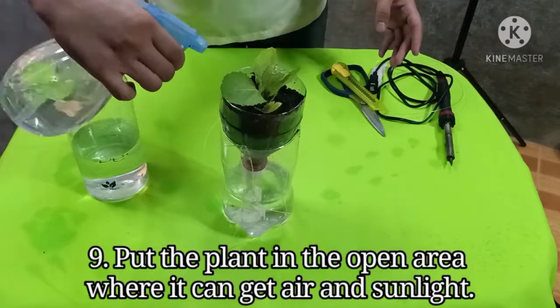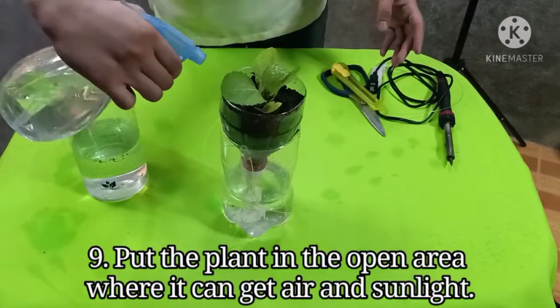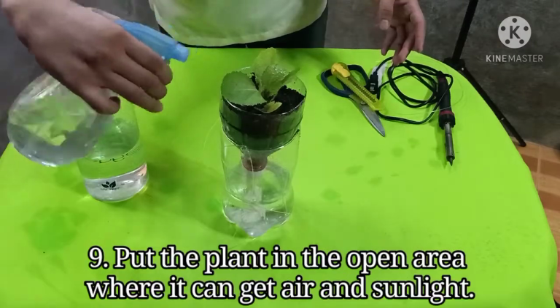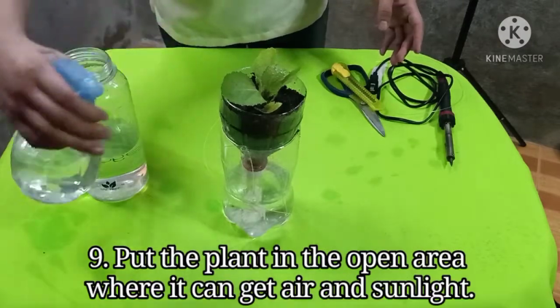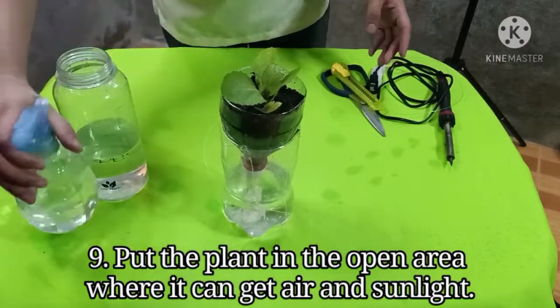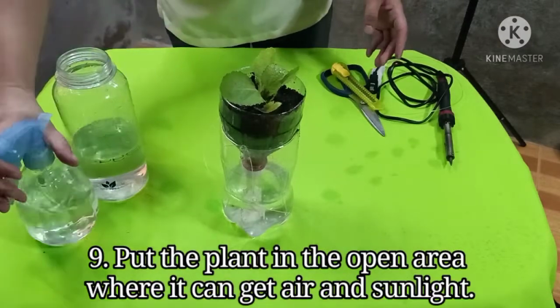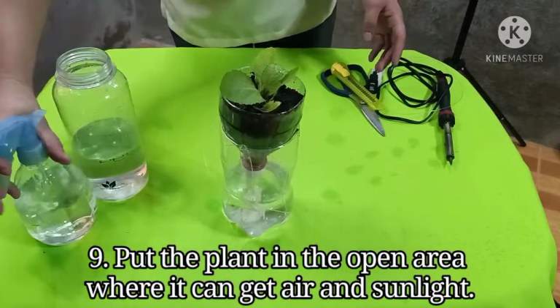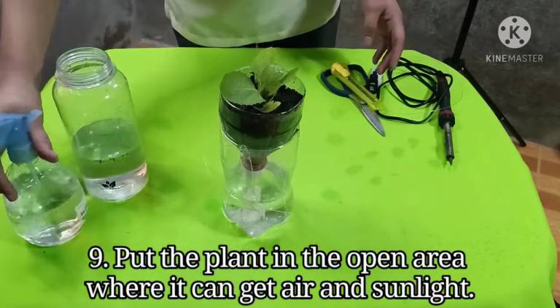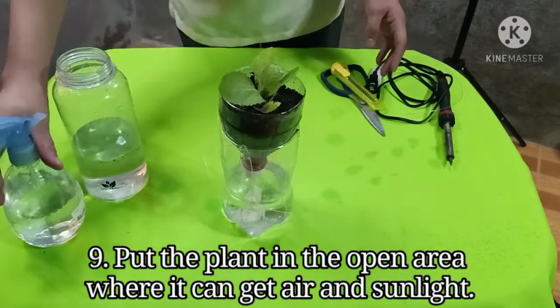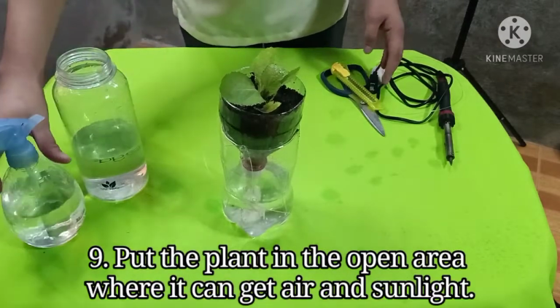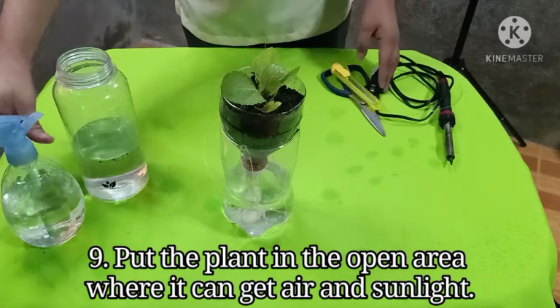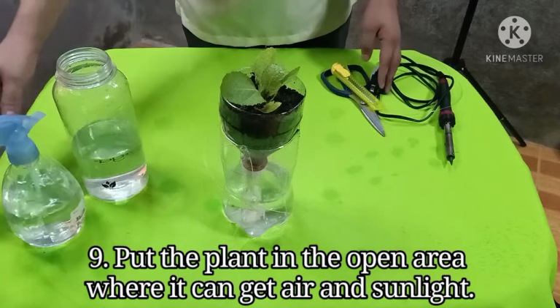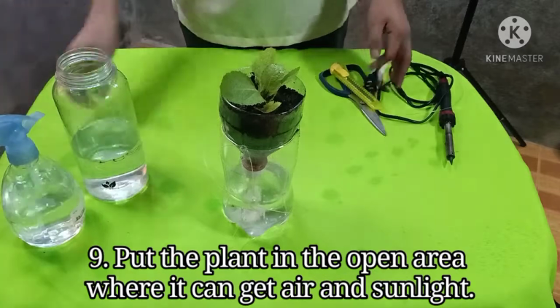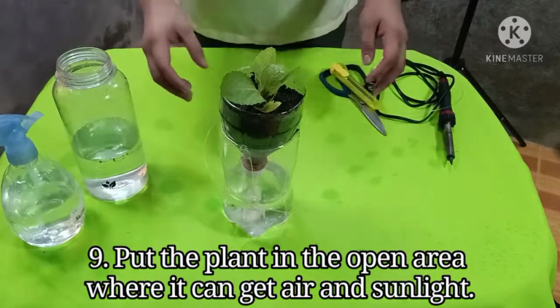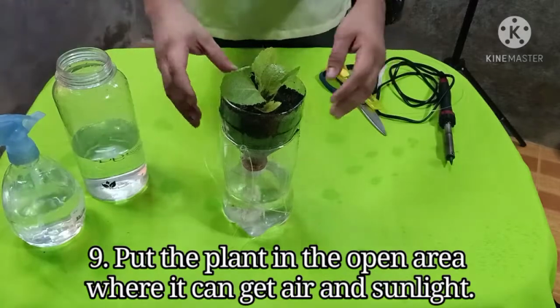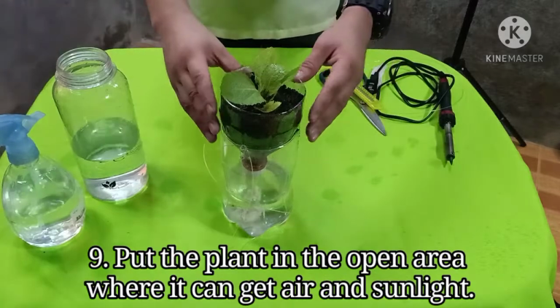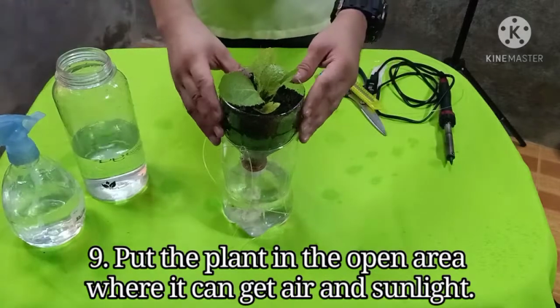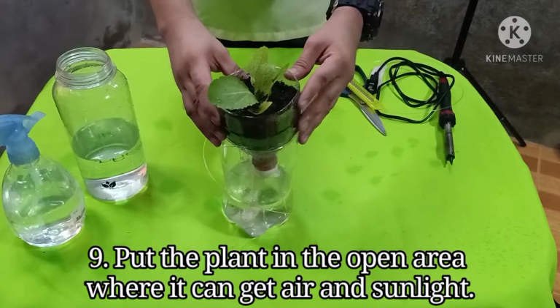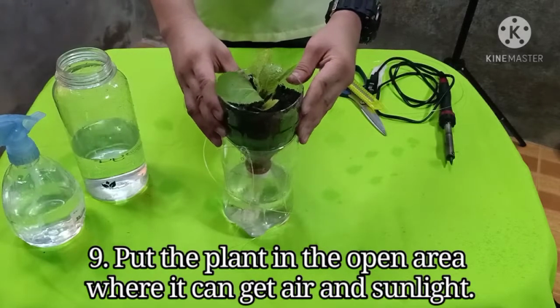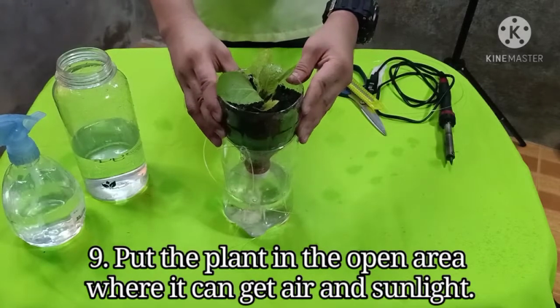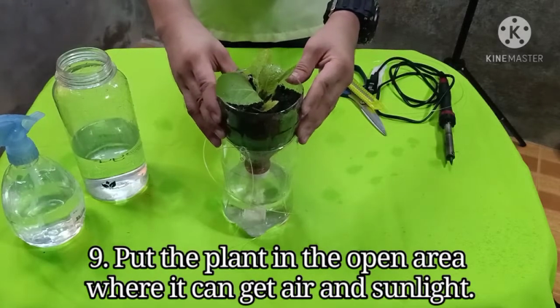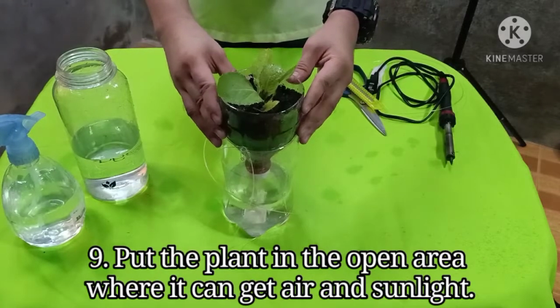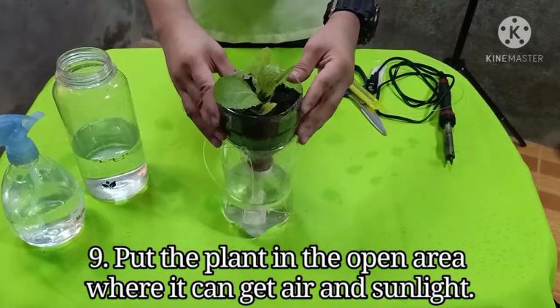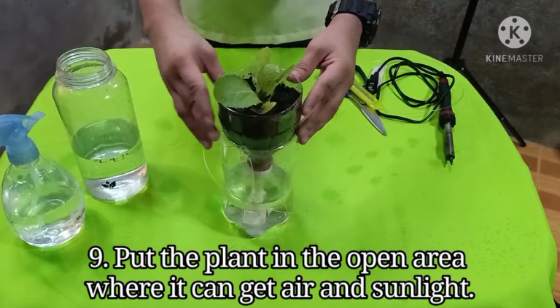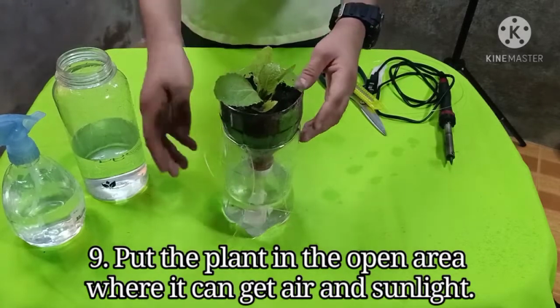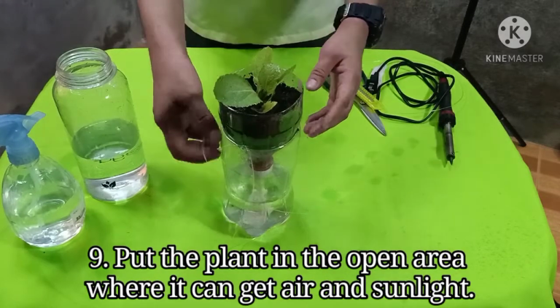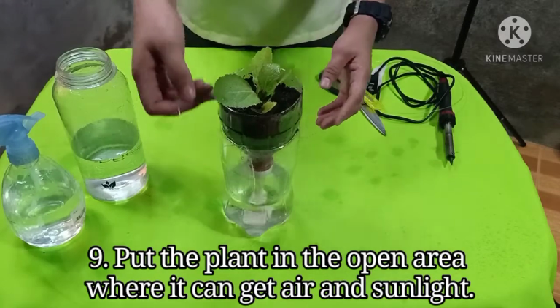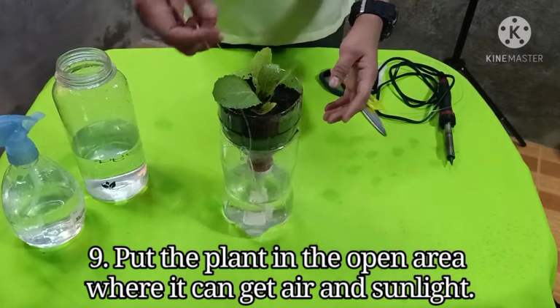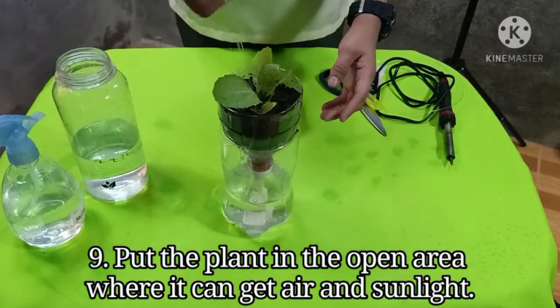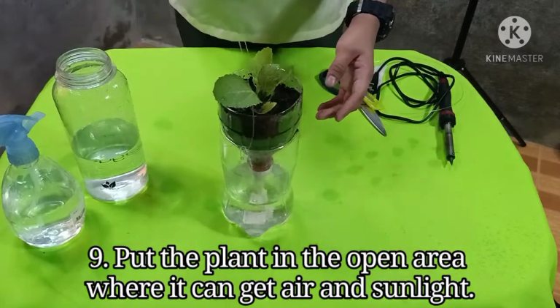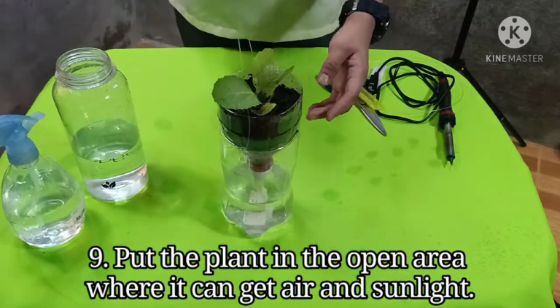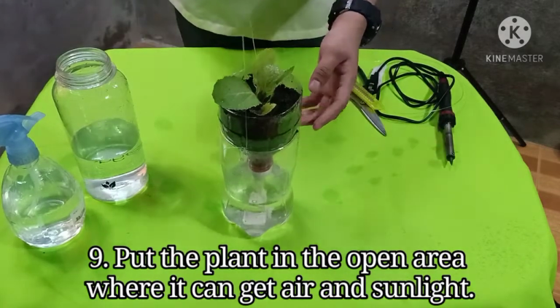Lastly, put the plant in the open area where it can get air and sunlight.